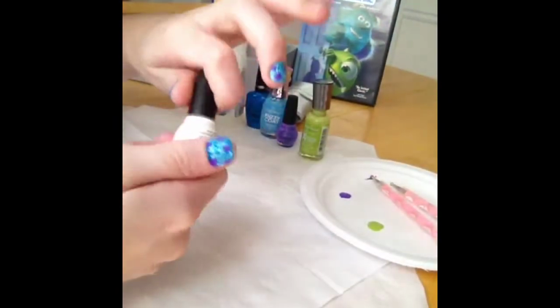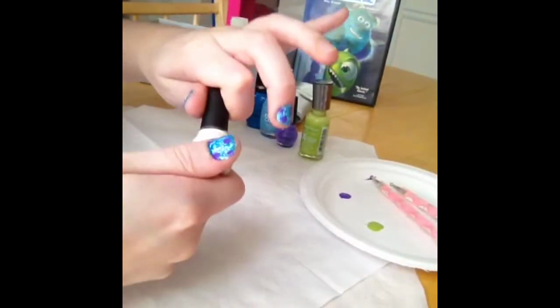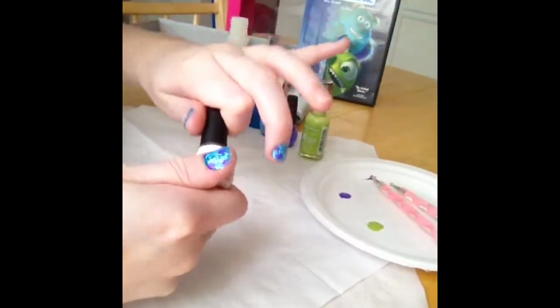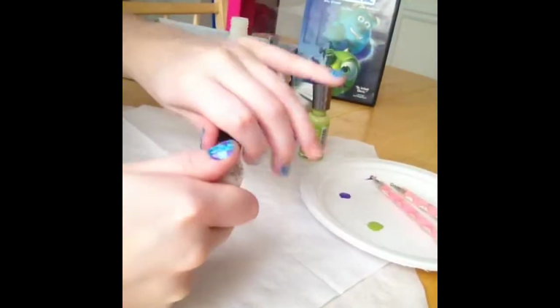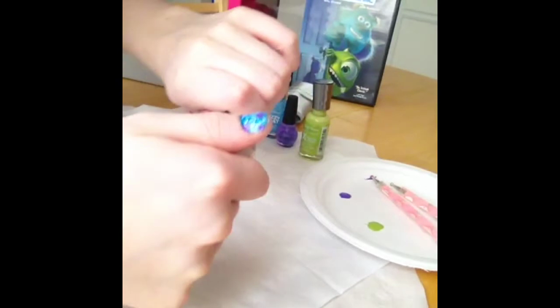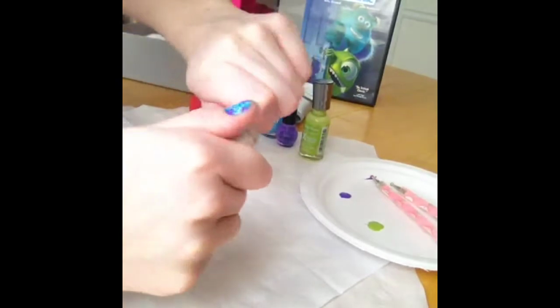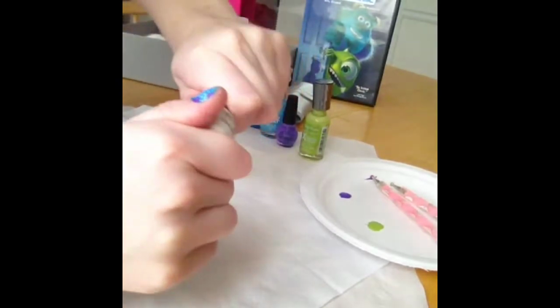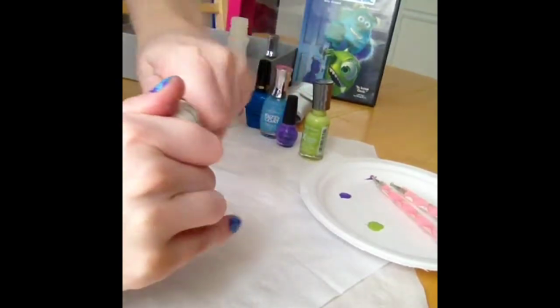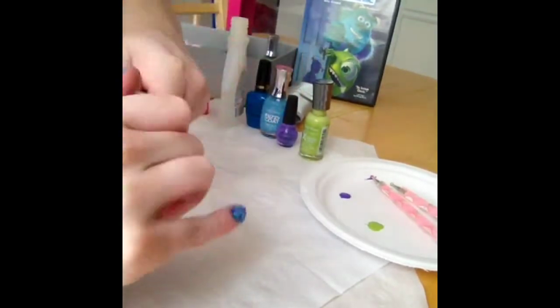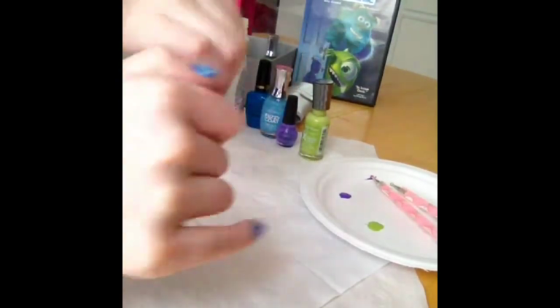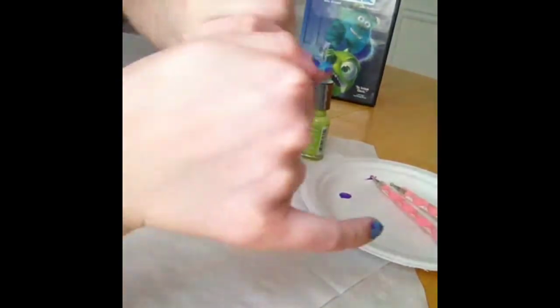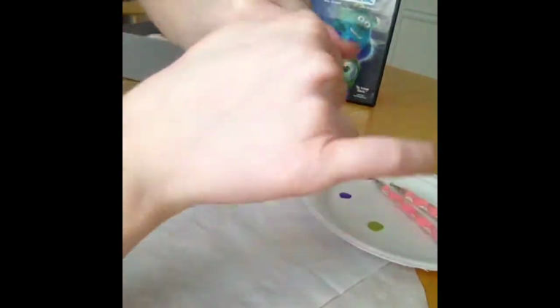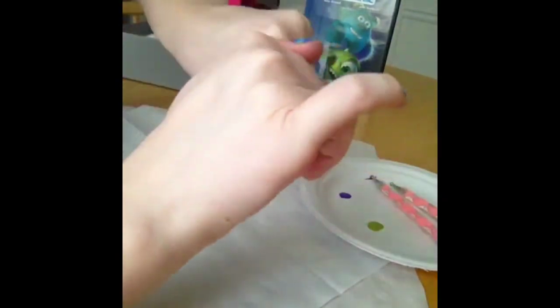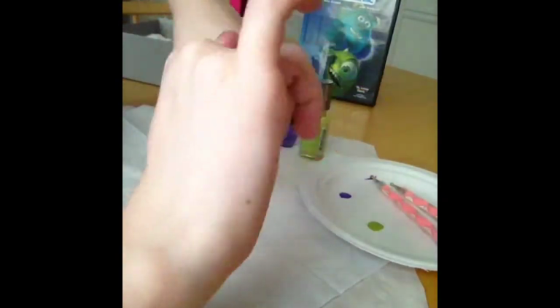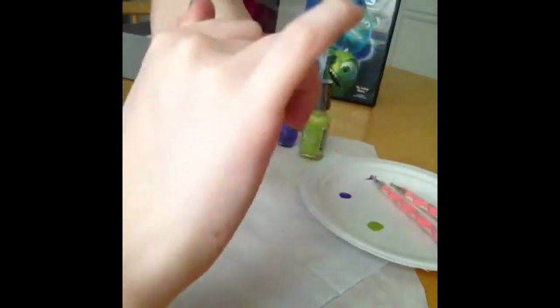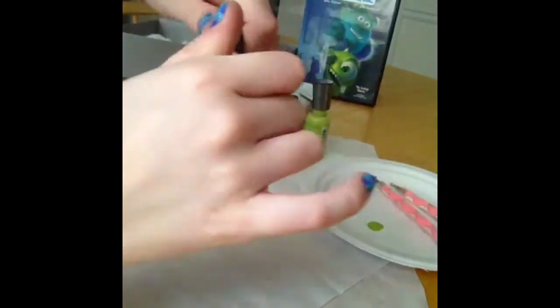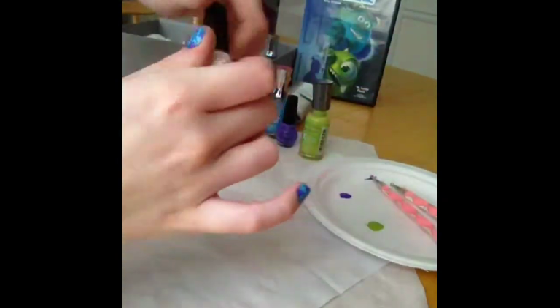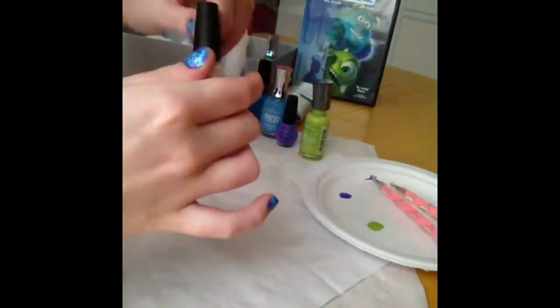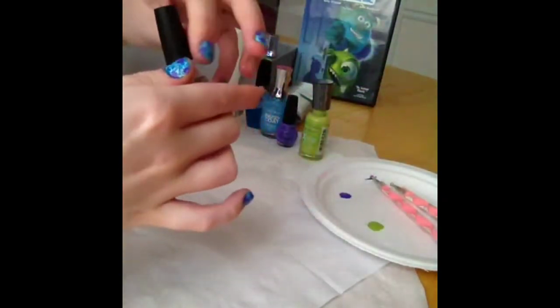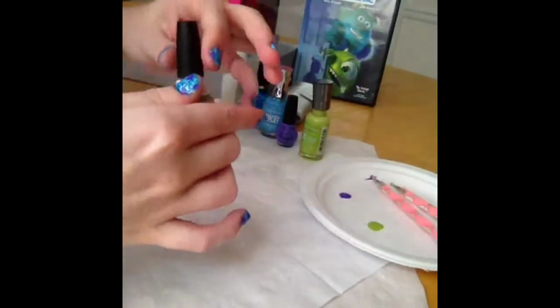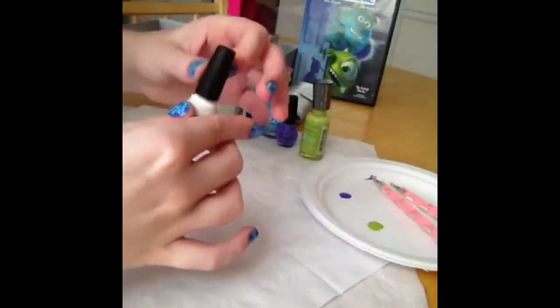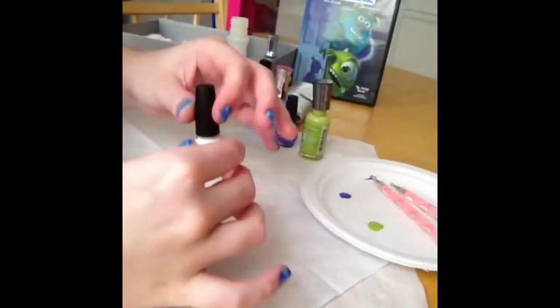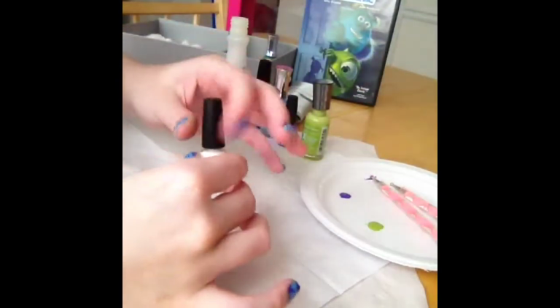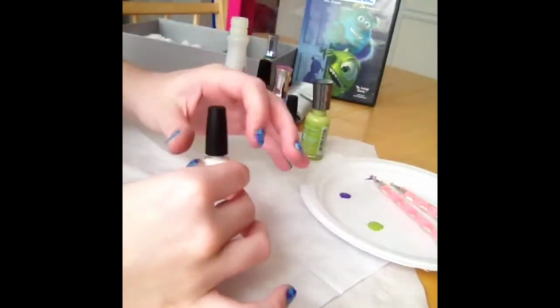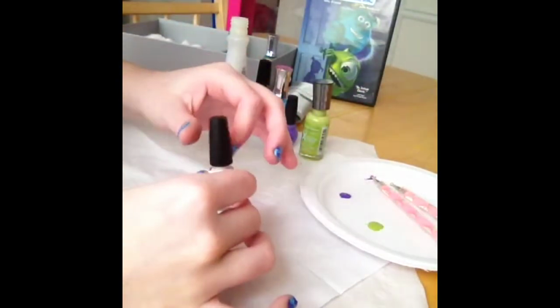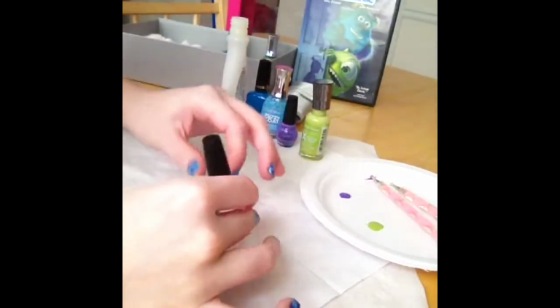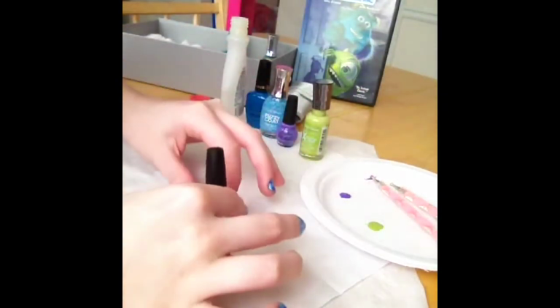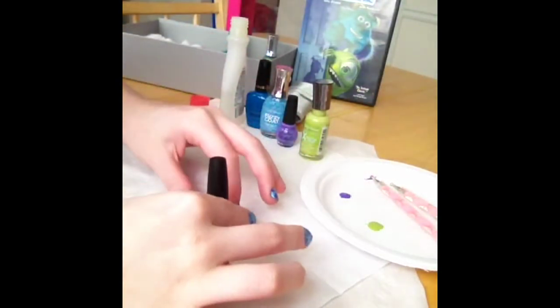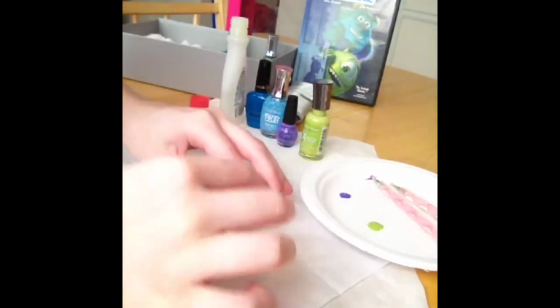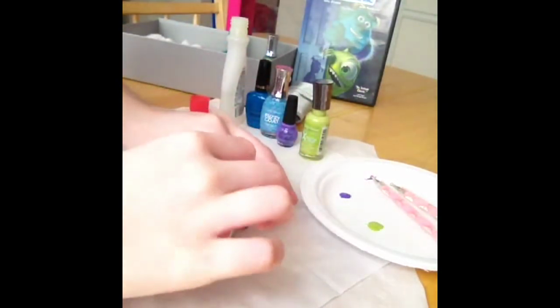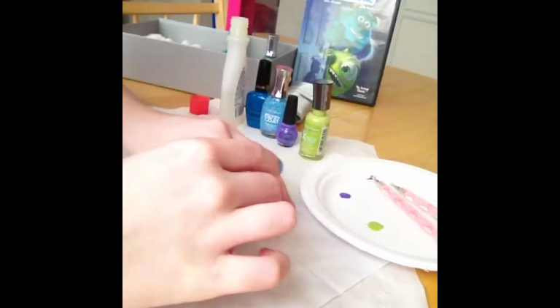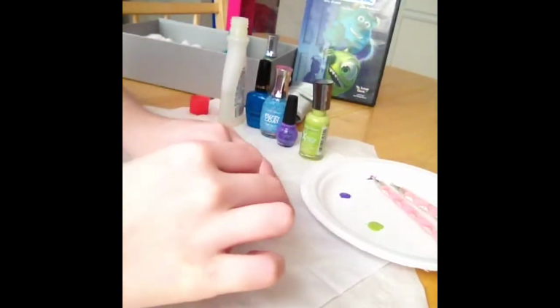Now I am taking Nicole by OPI's White Base nail polish and applying that to the ring finger.